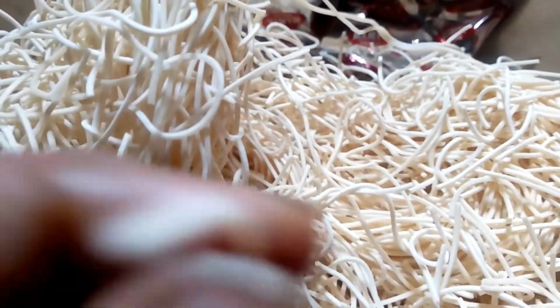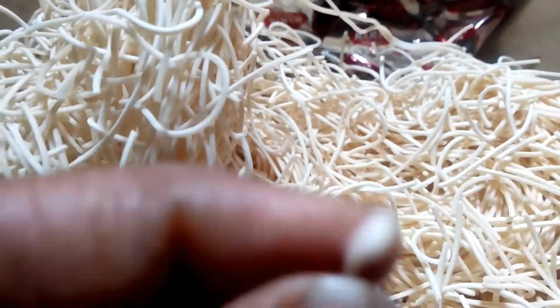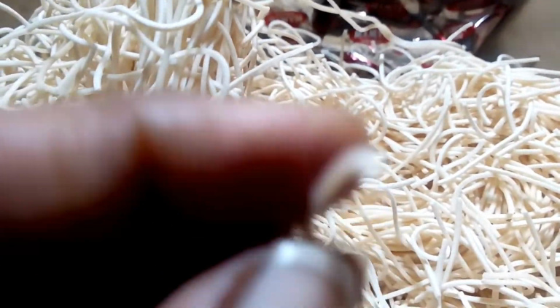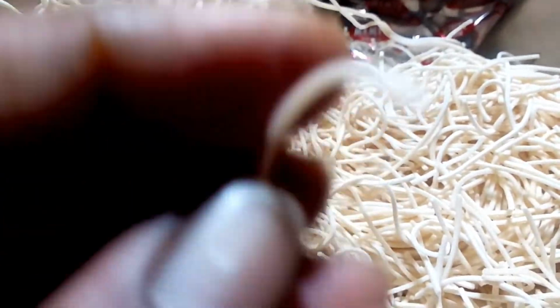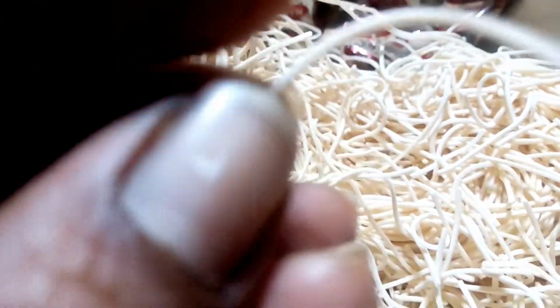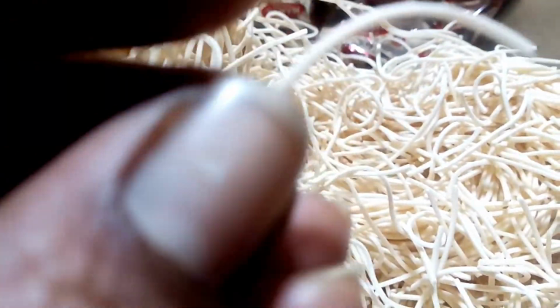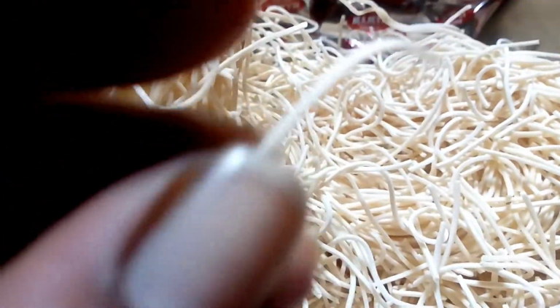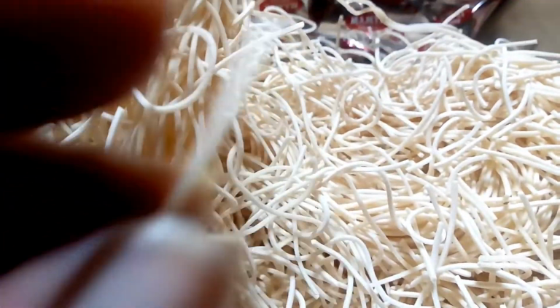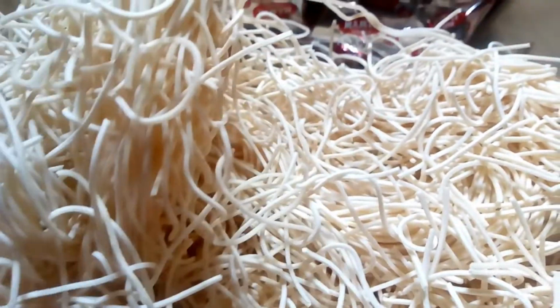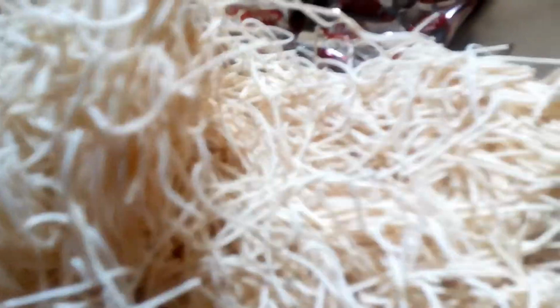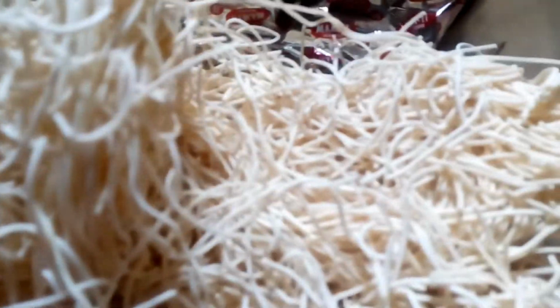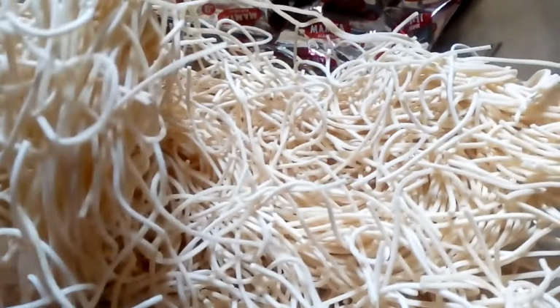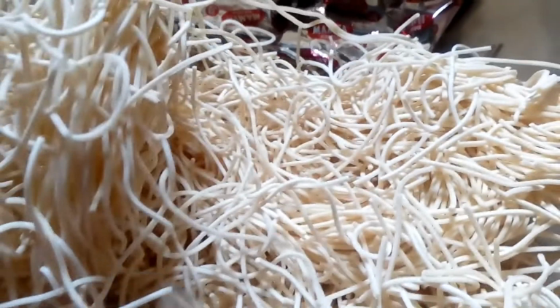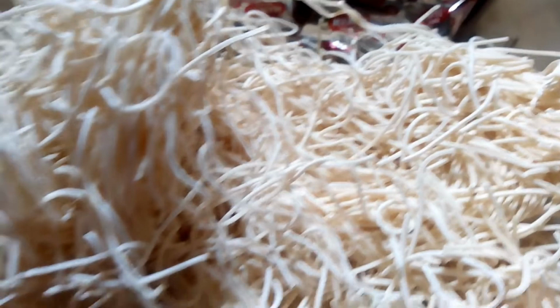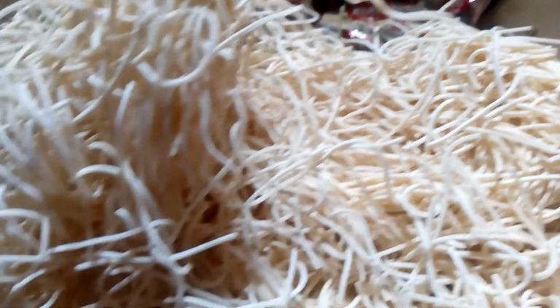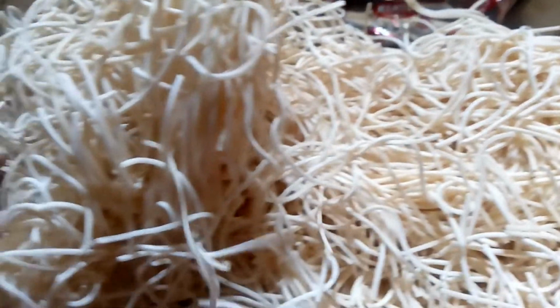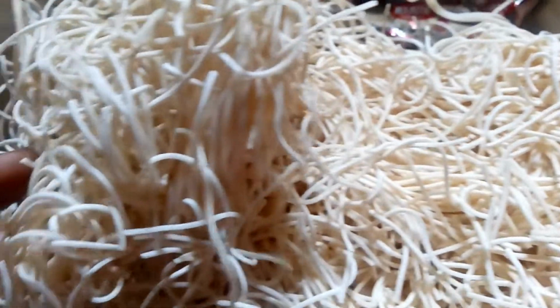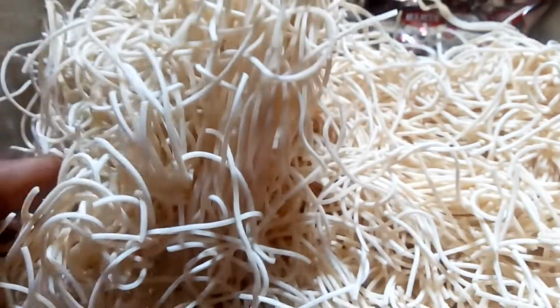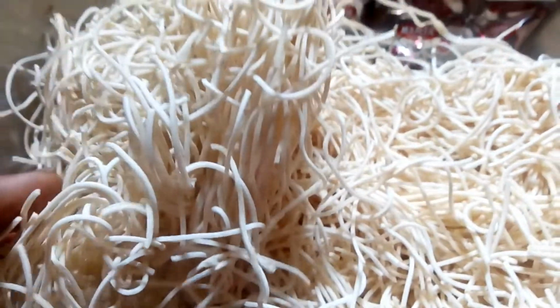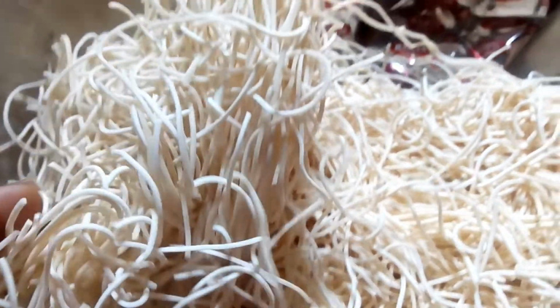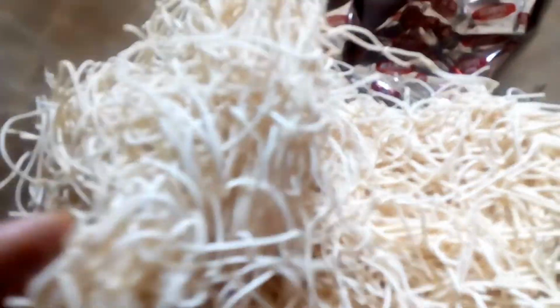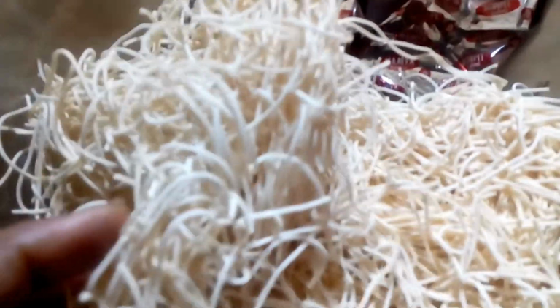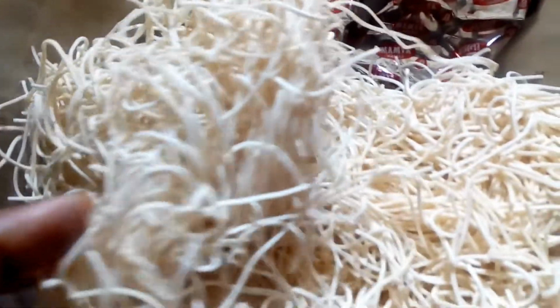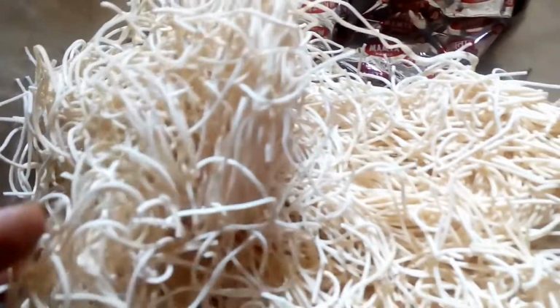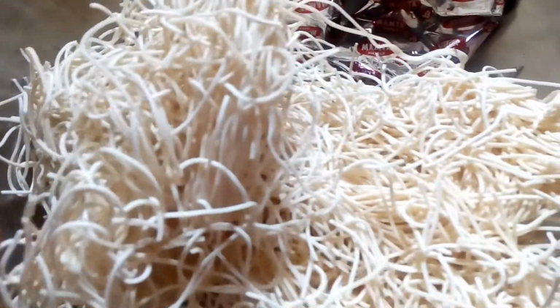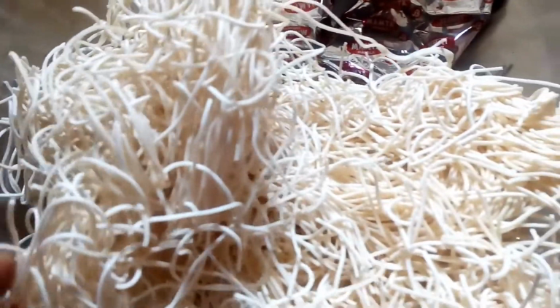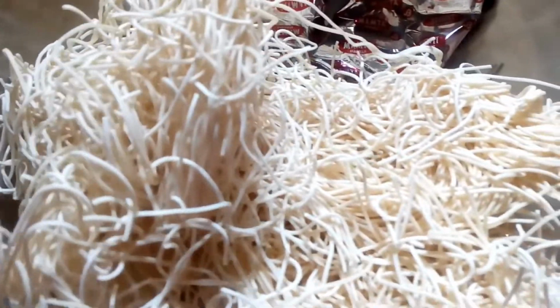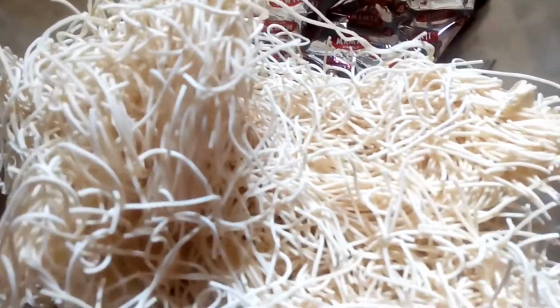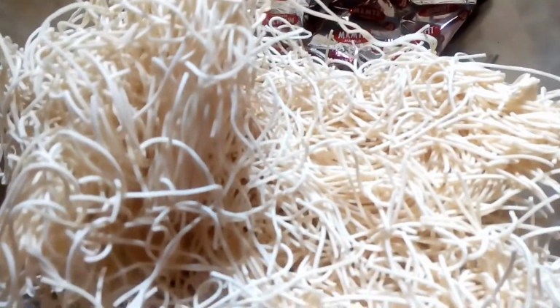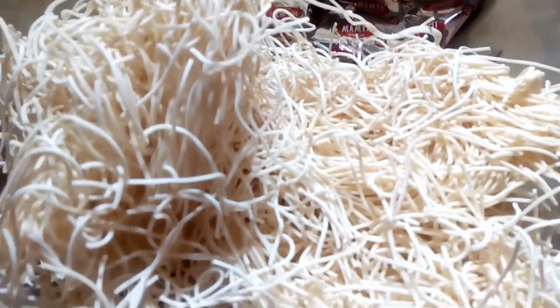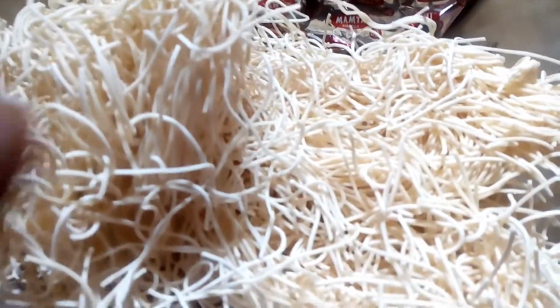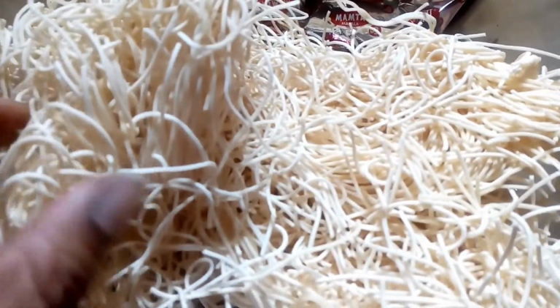The rice is so good, and we are using rice.